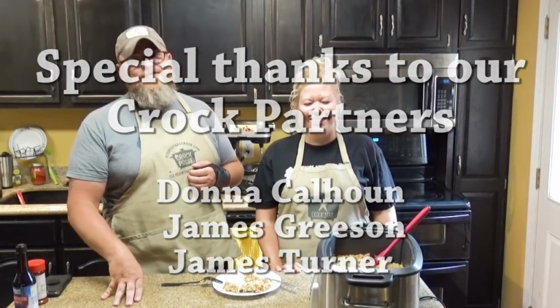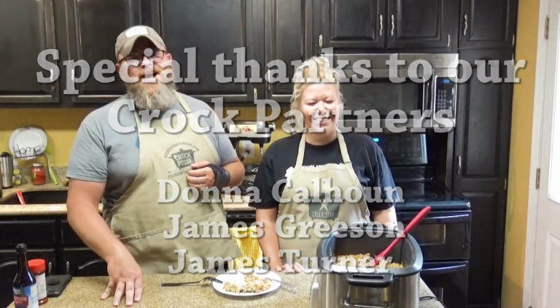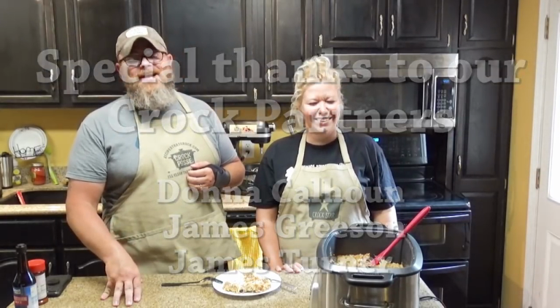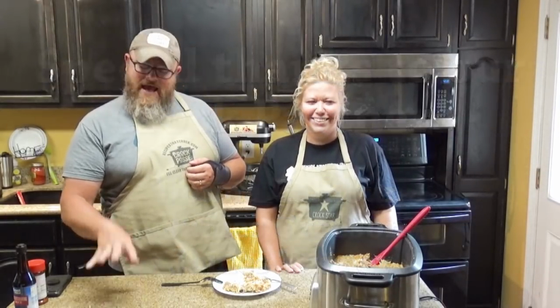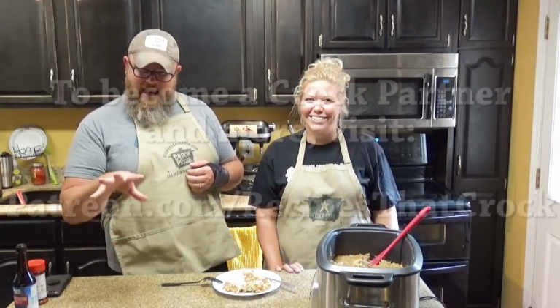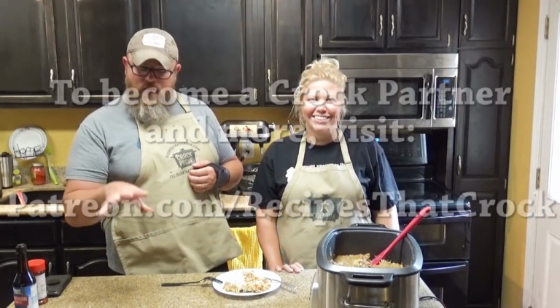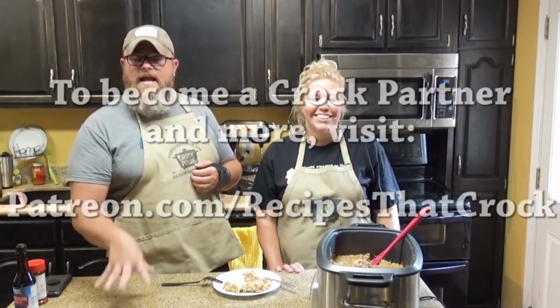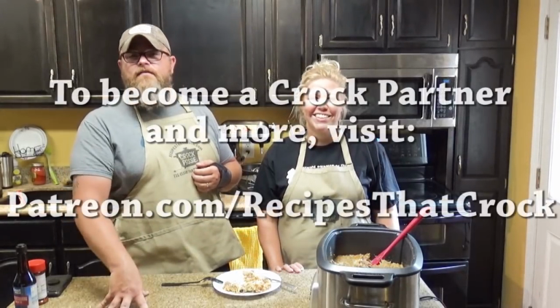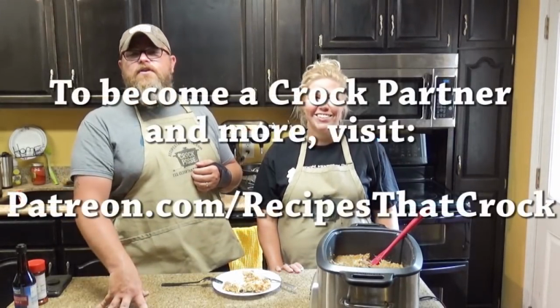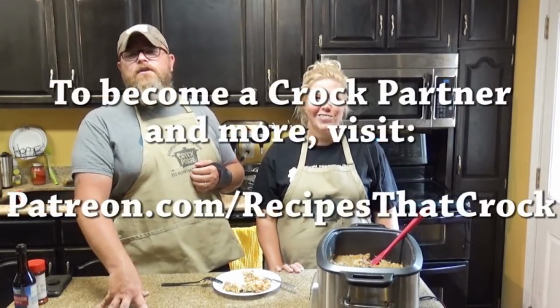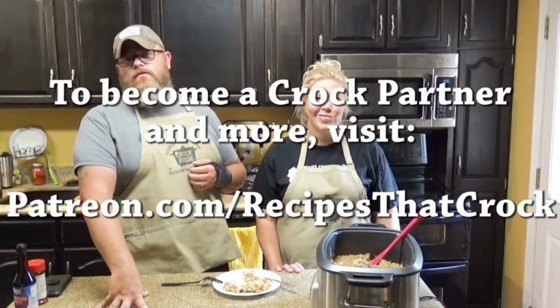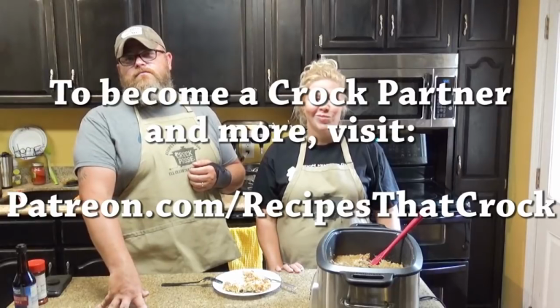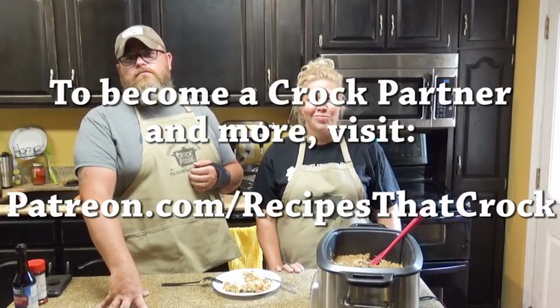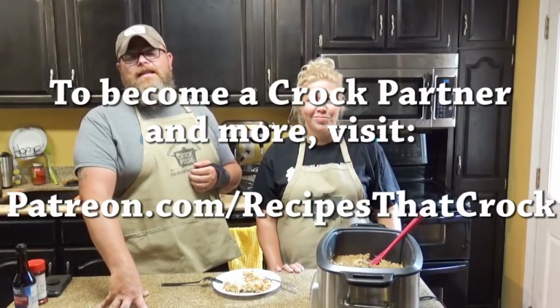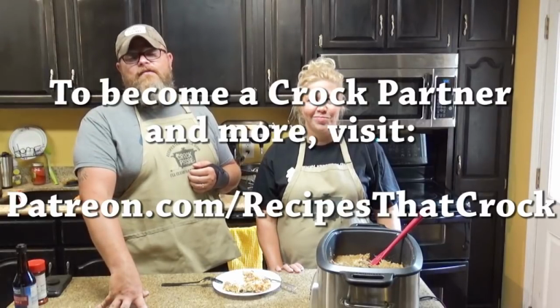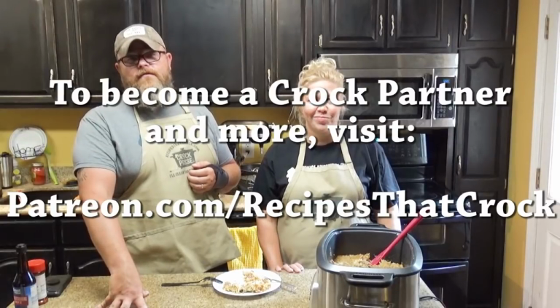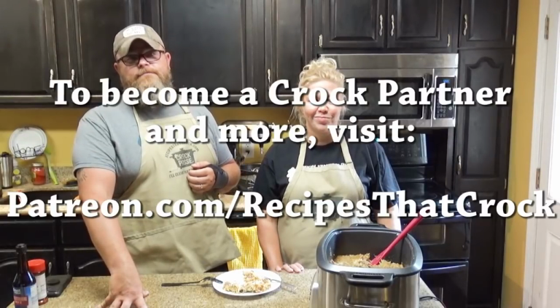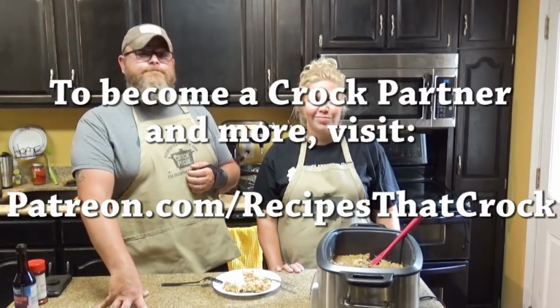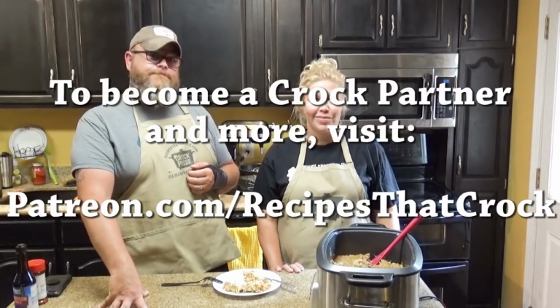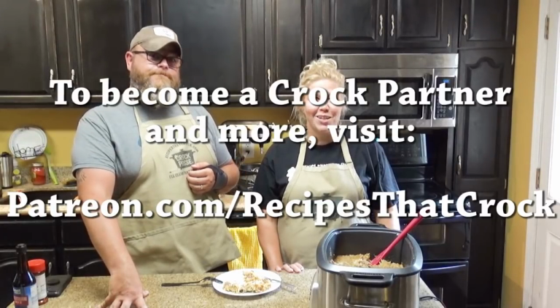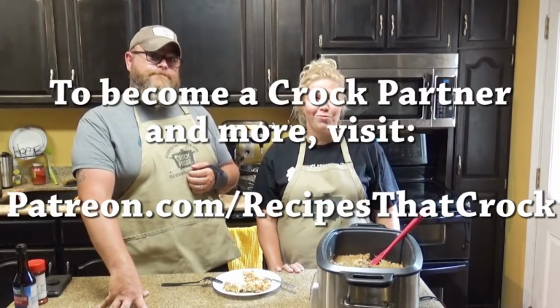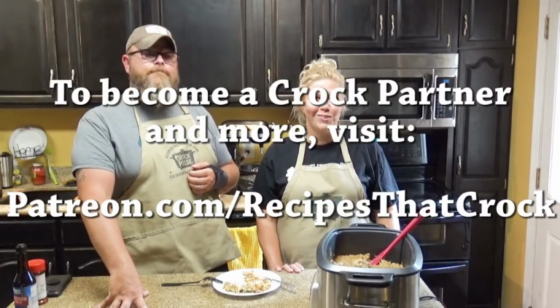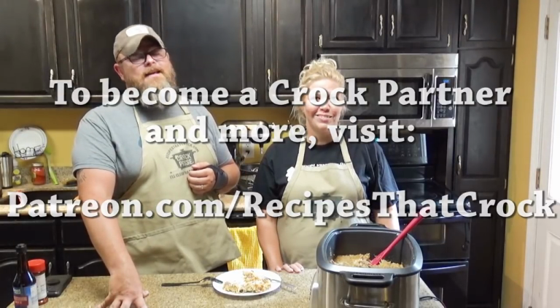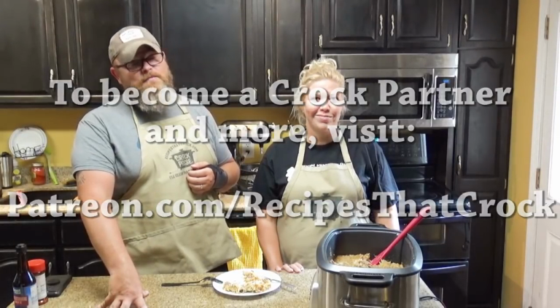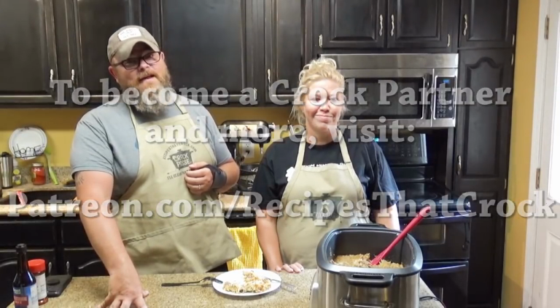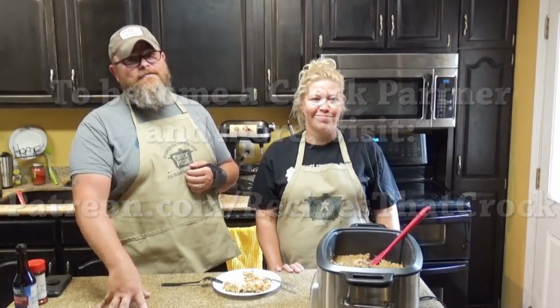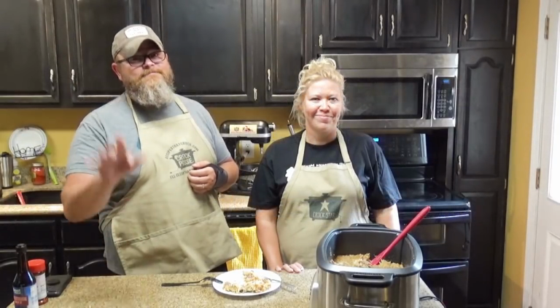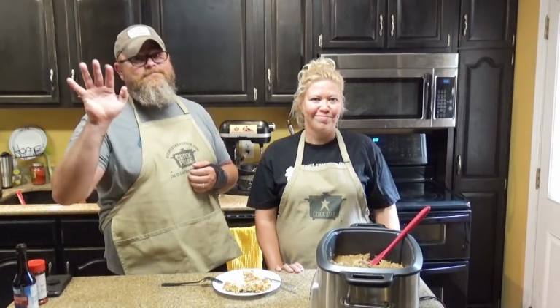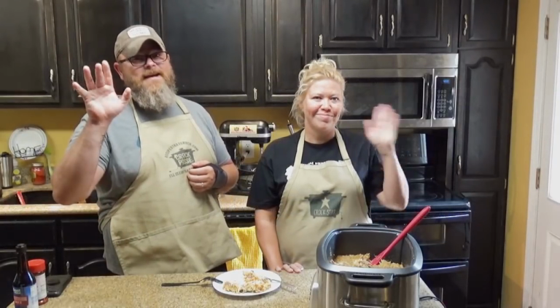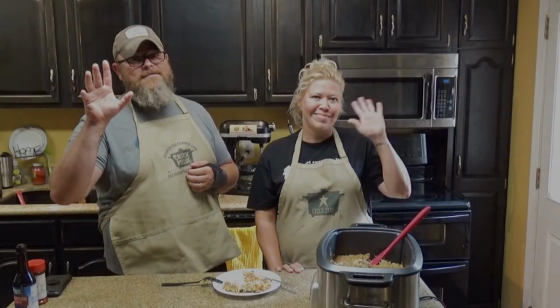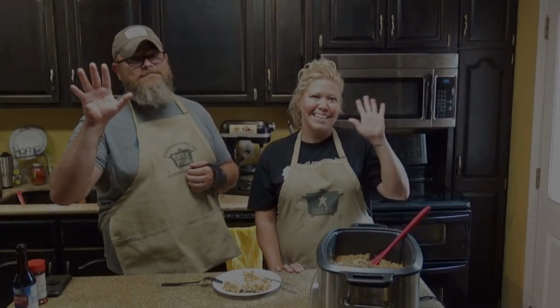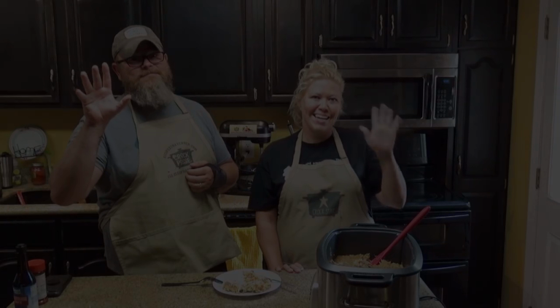That's right. And whatever you do, laugh often, eat good food, and speak life. Bye, guys. See ya.